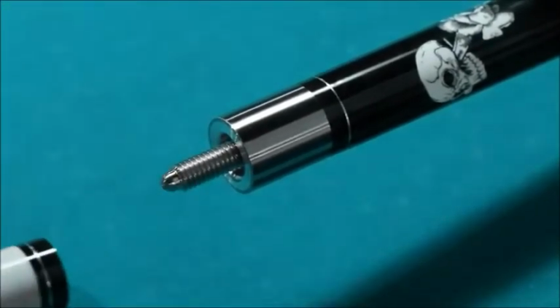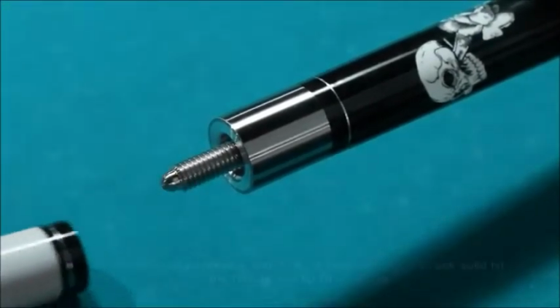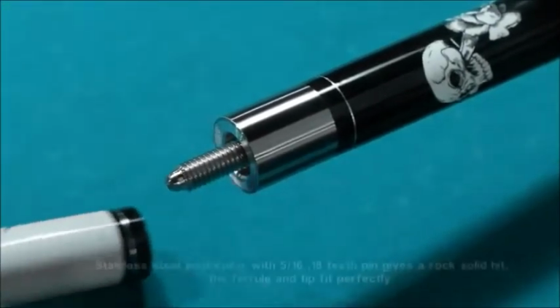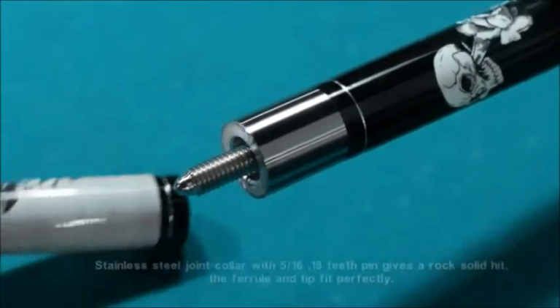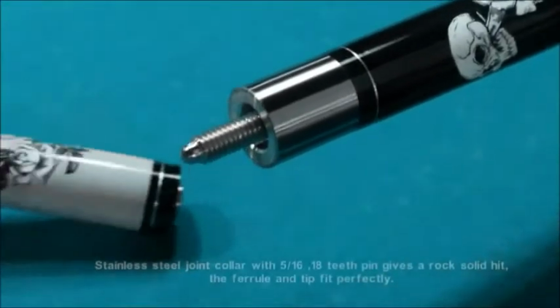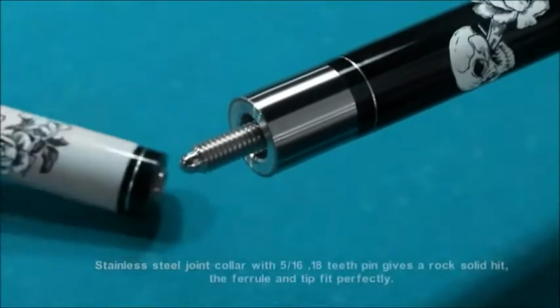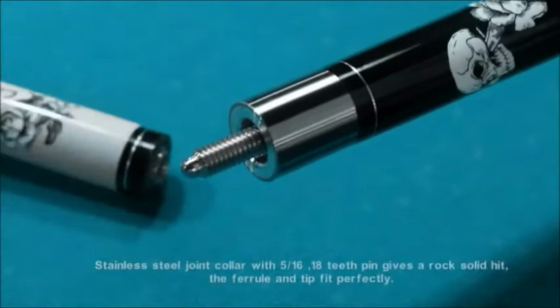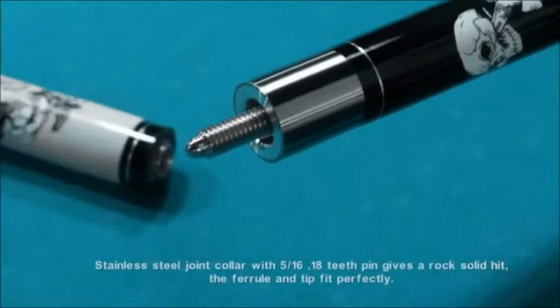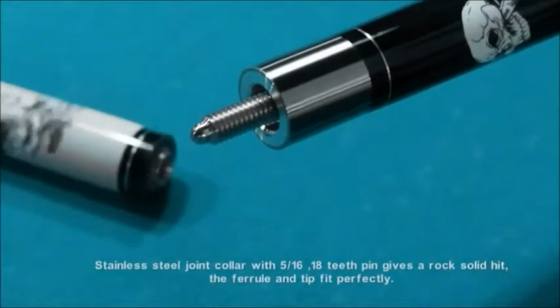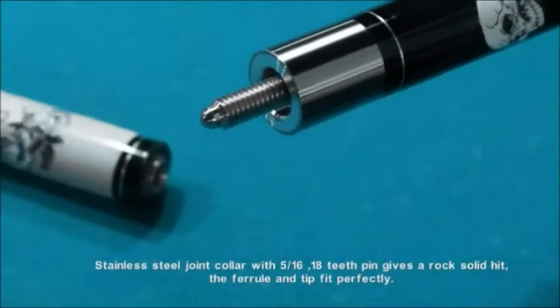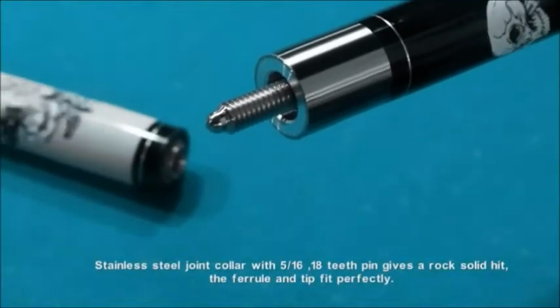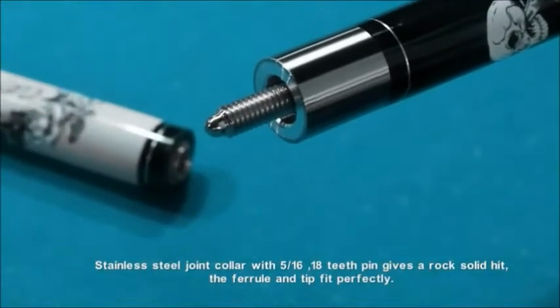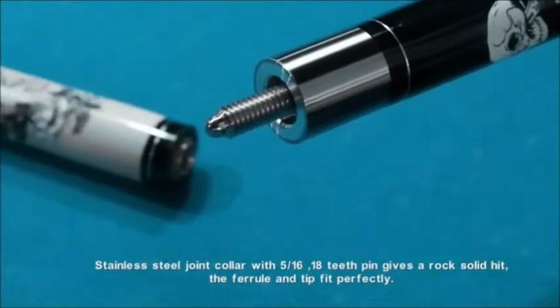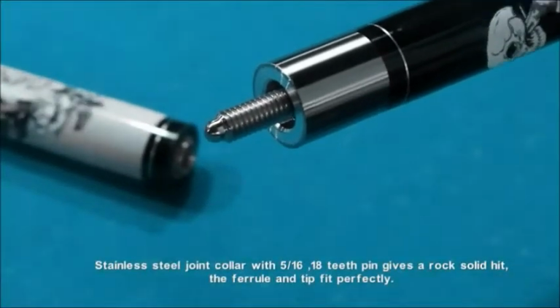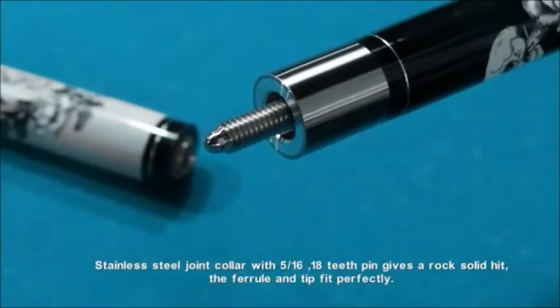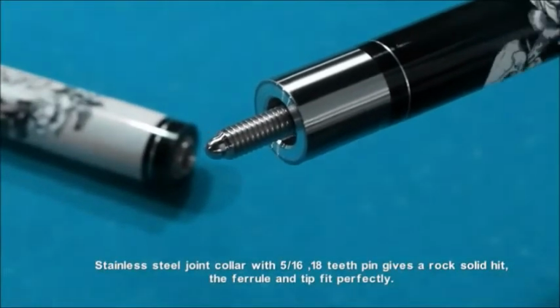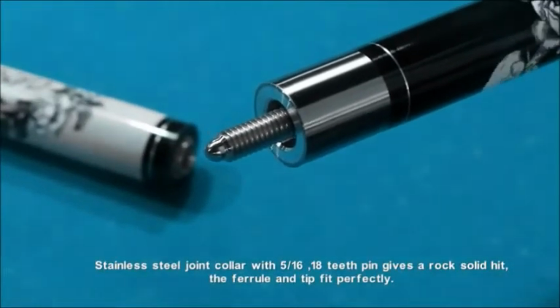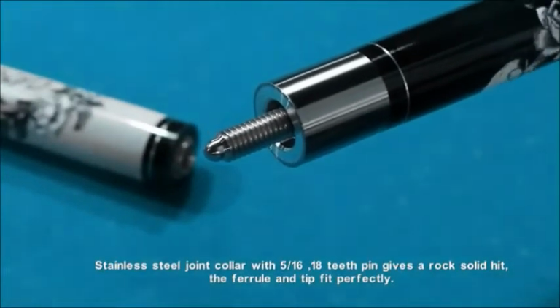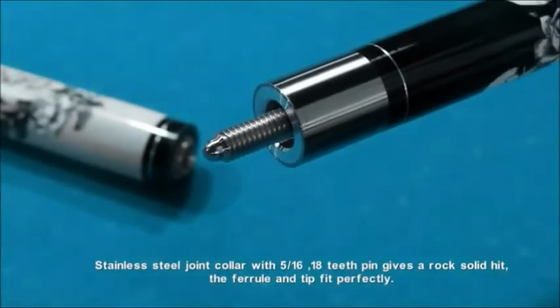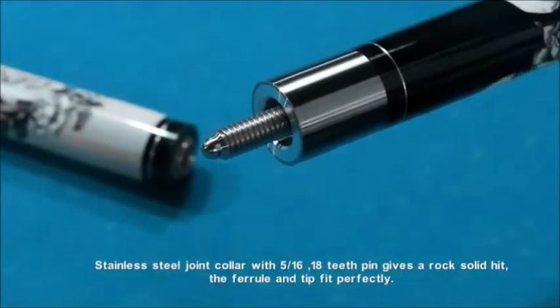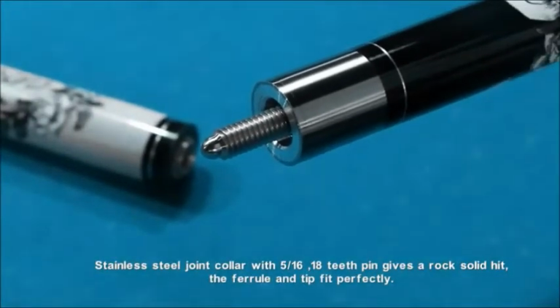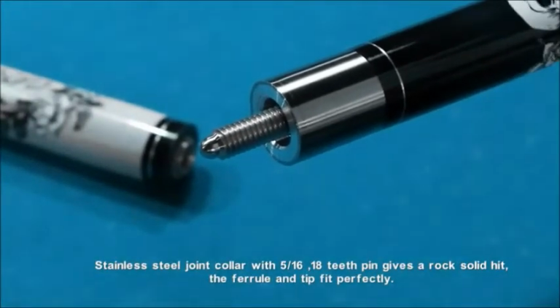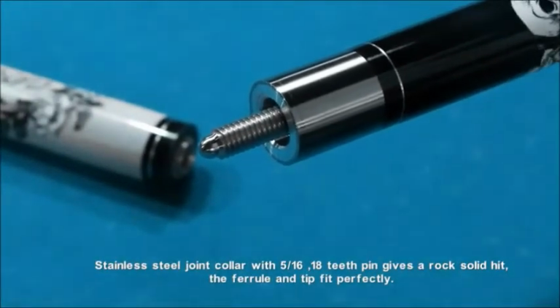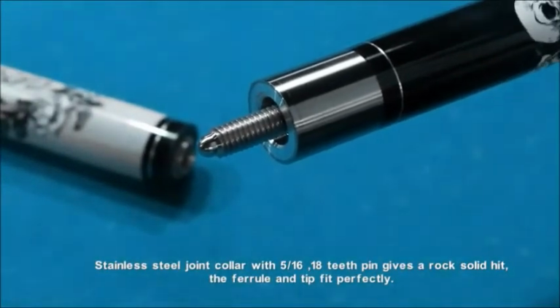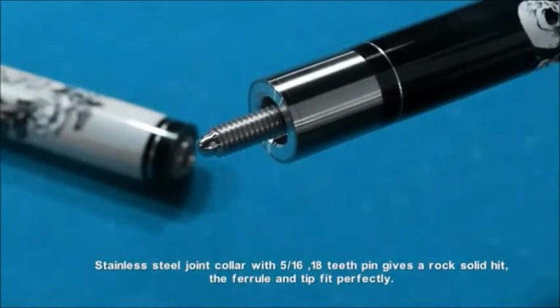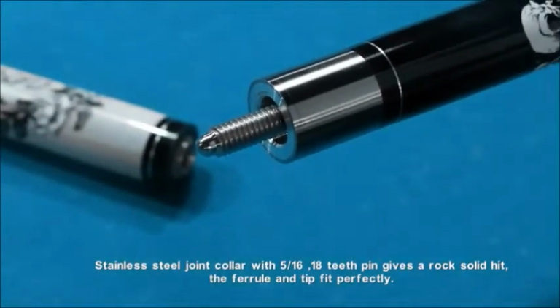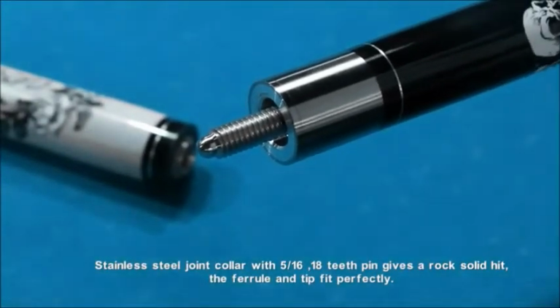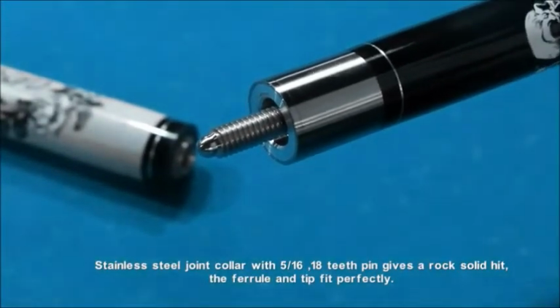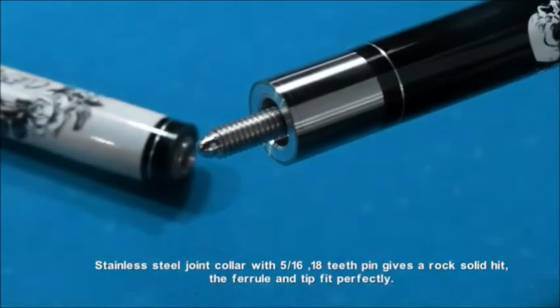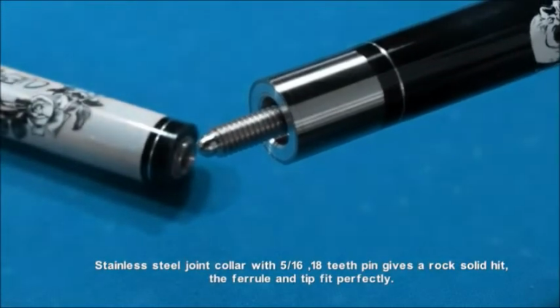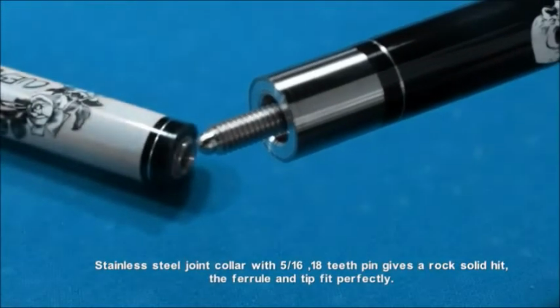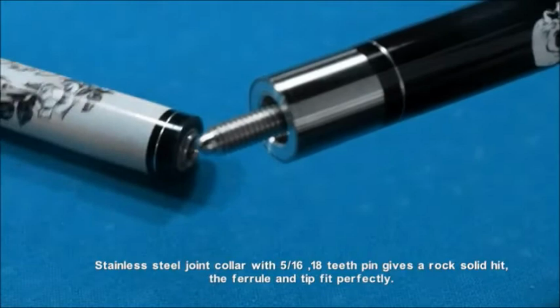Stainless steel joint collar with 5/16 x 18 teeth pin gives a rock solid hit. The ferrule and tip fit perfectly.